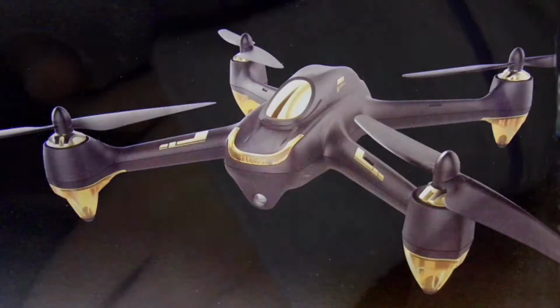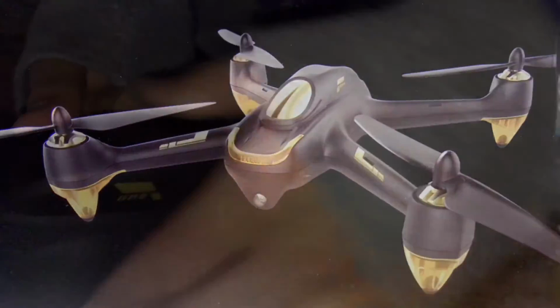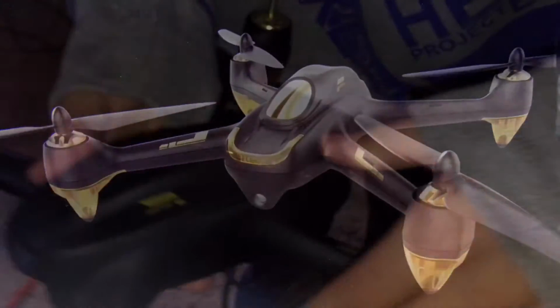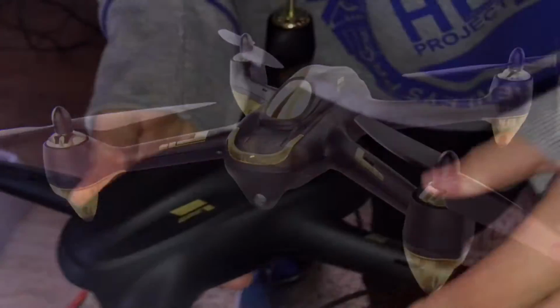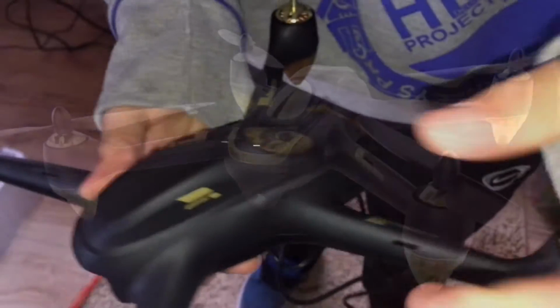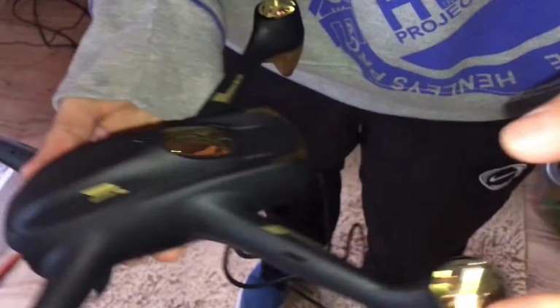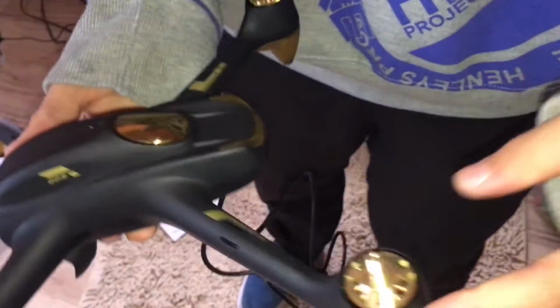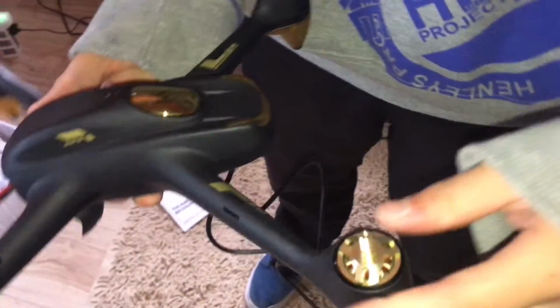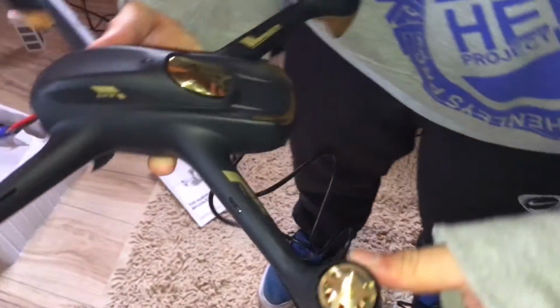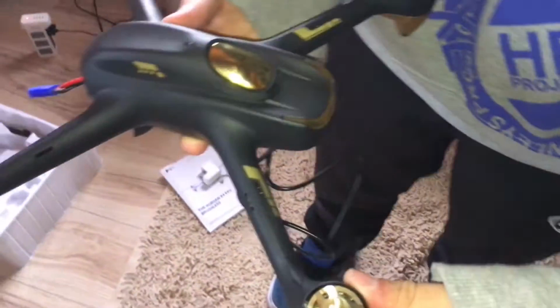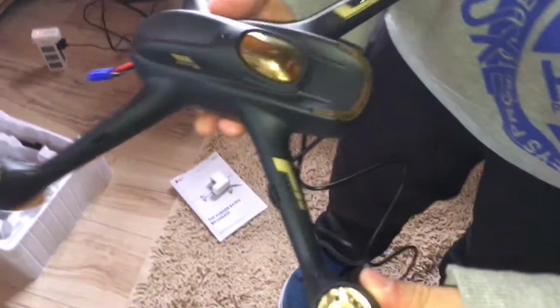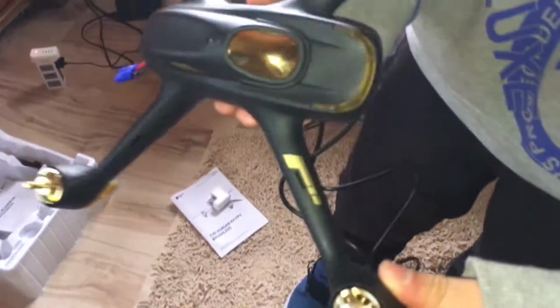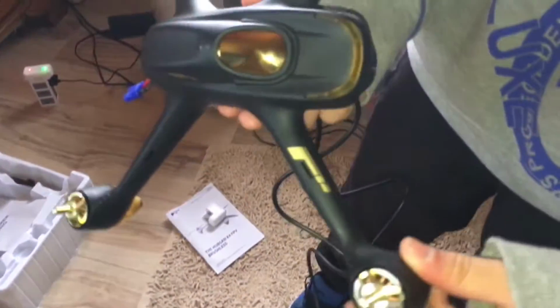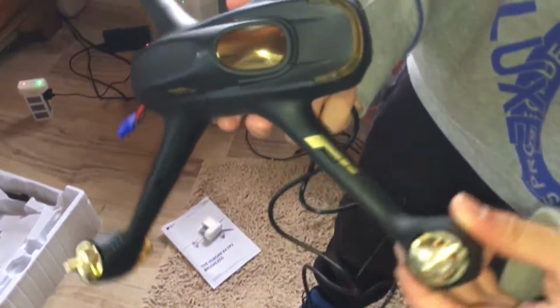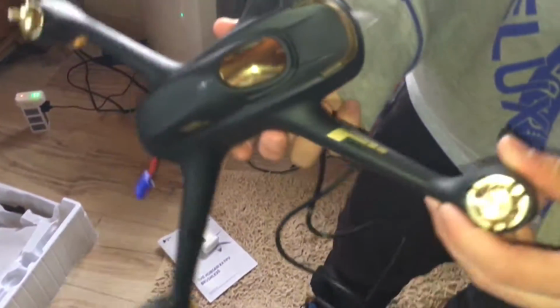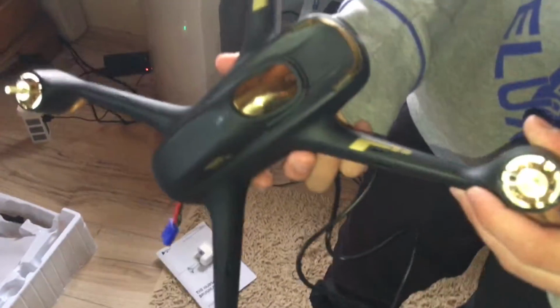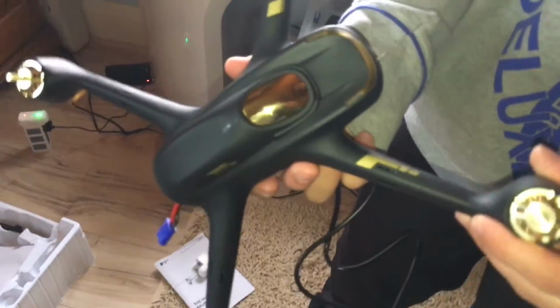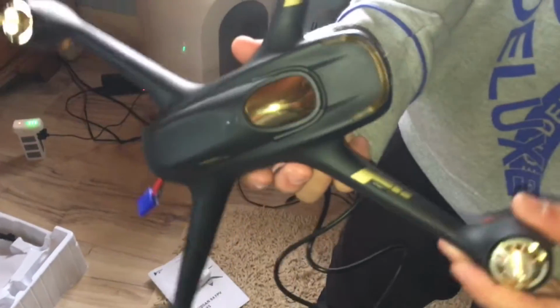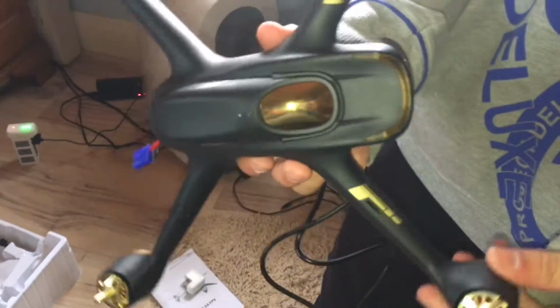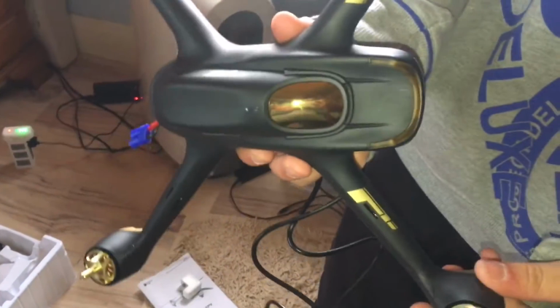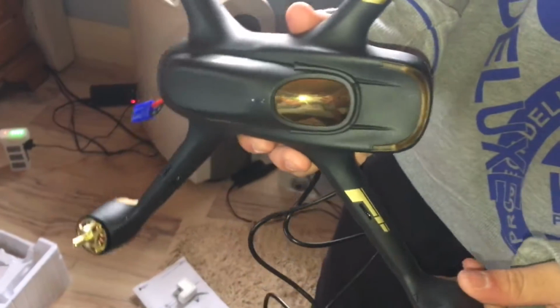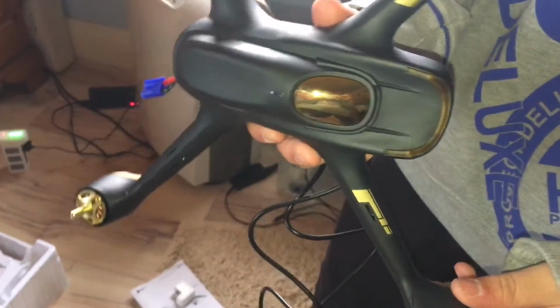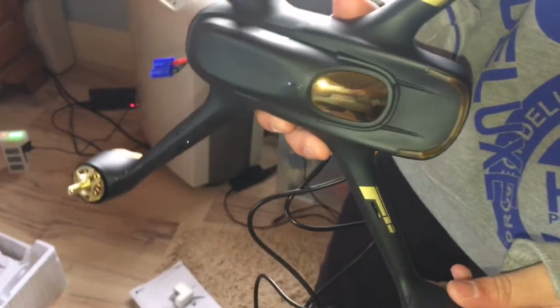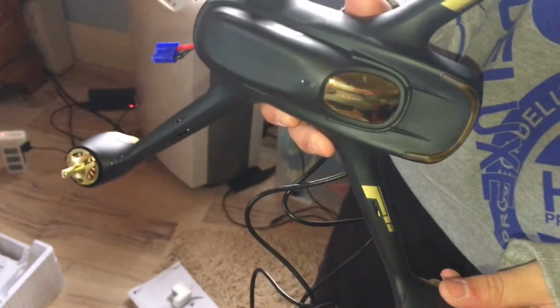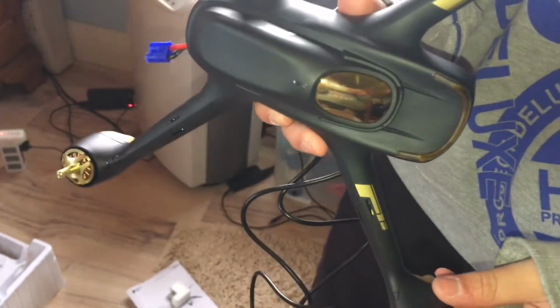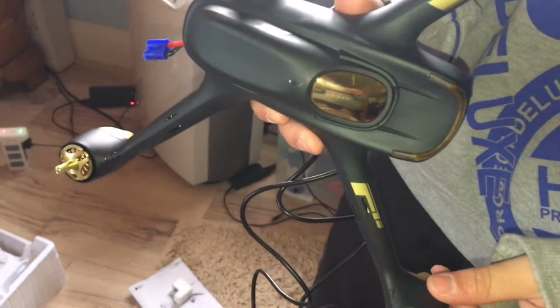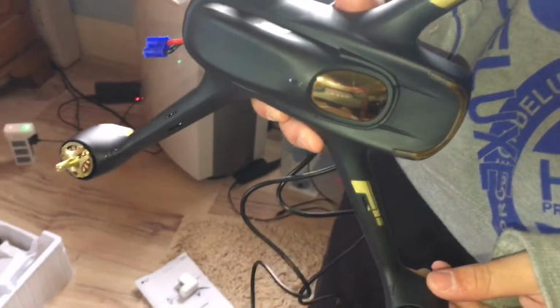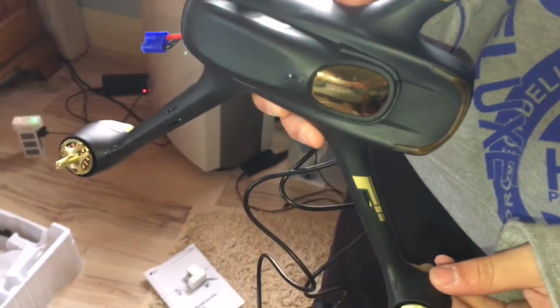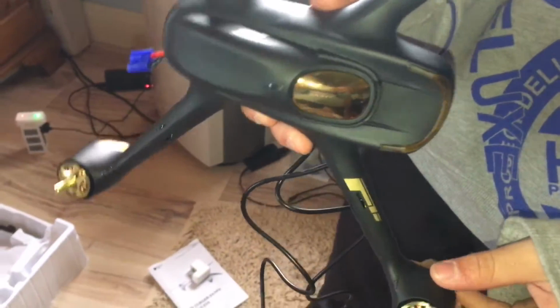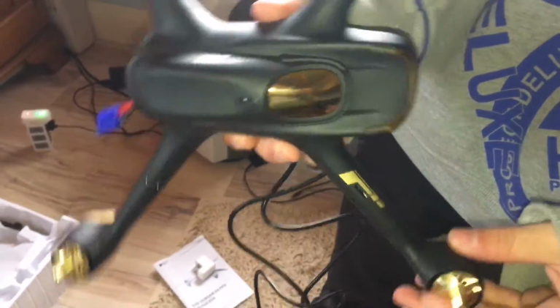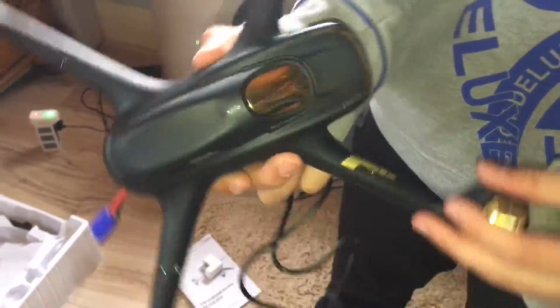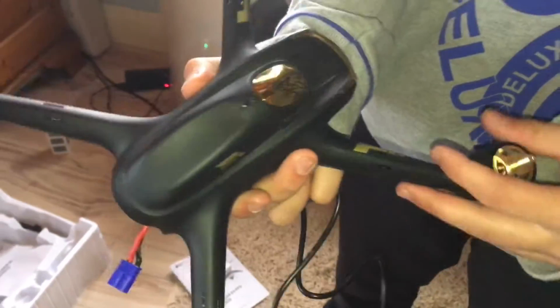Hey guys, I'll be updating the Hubsan H501S.